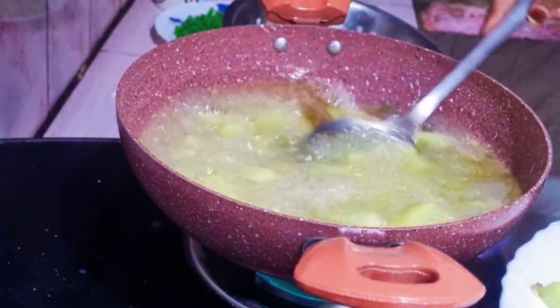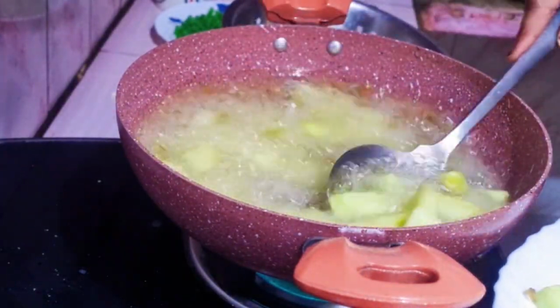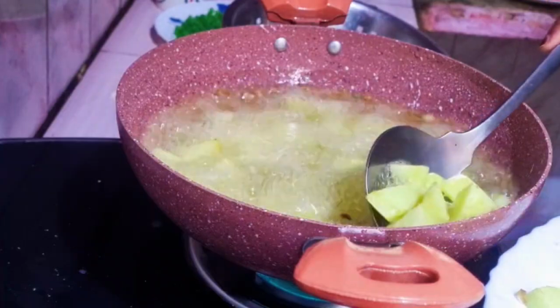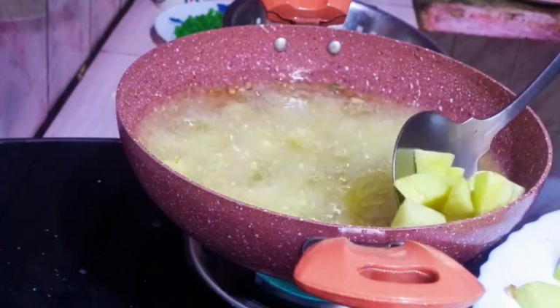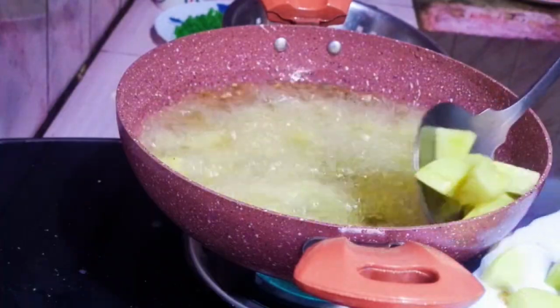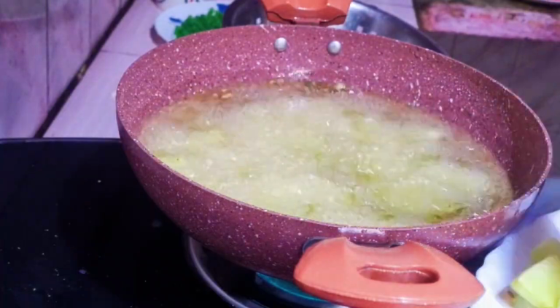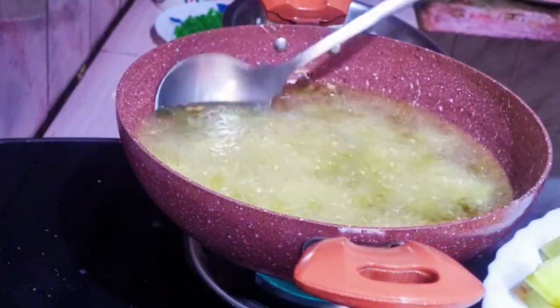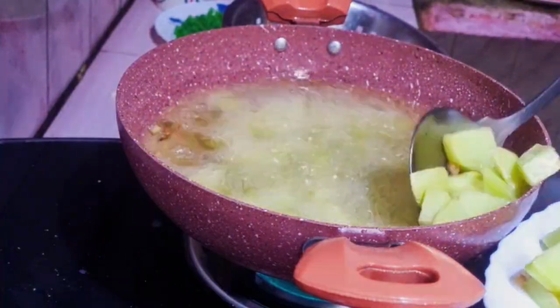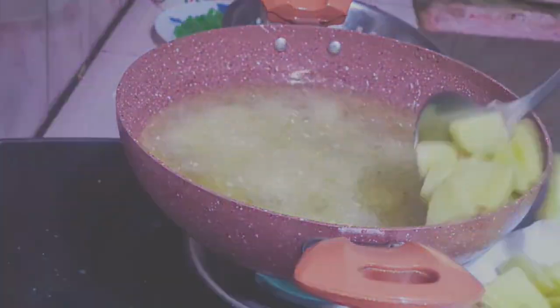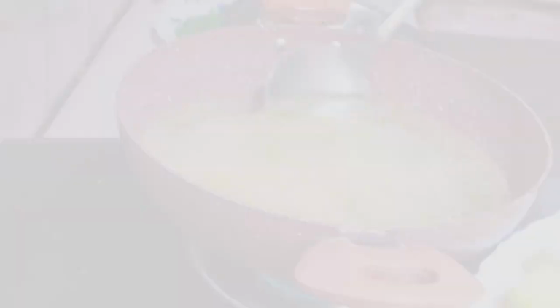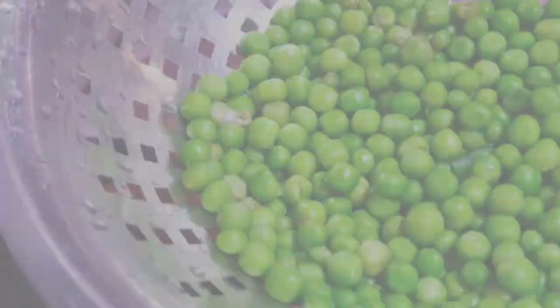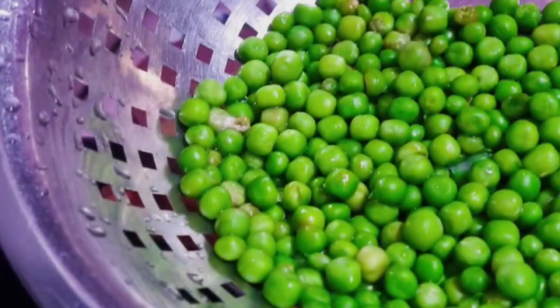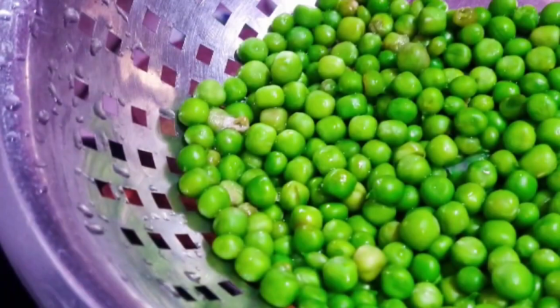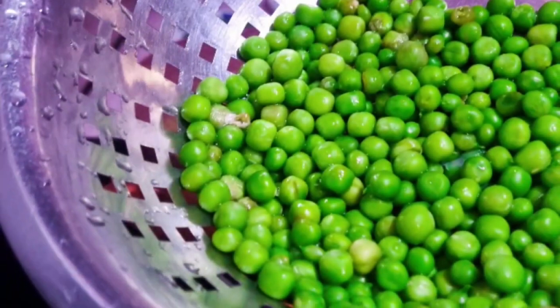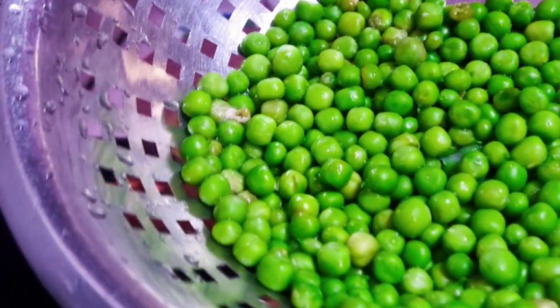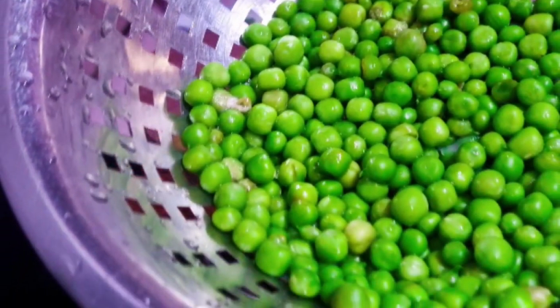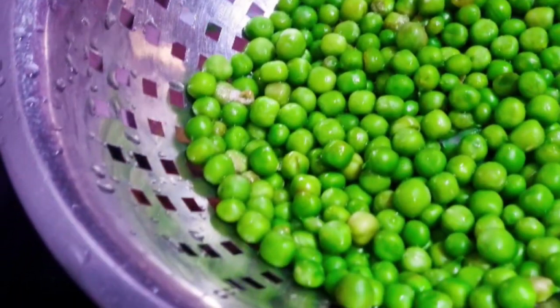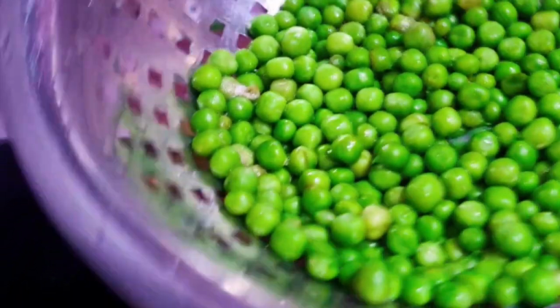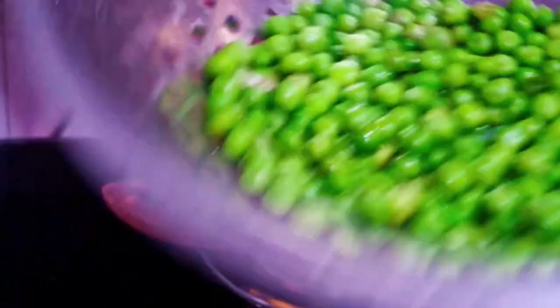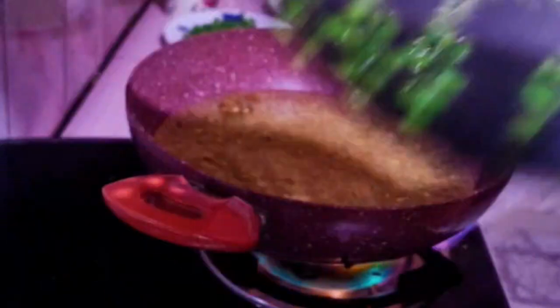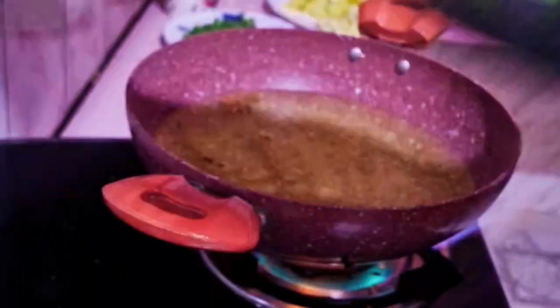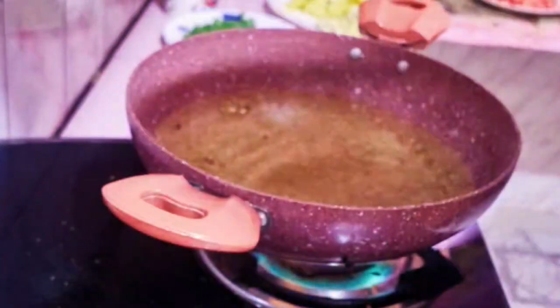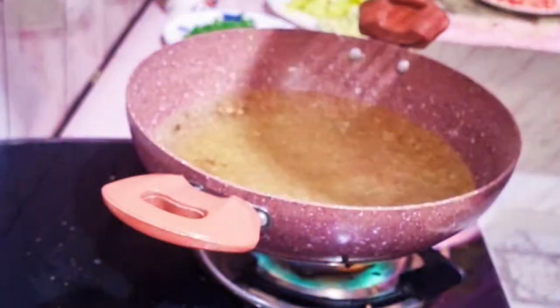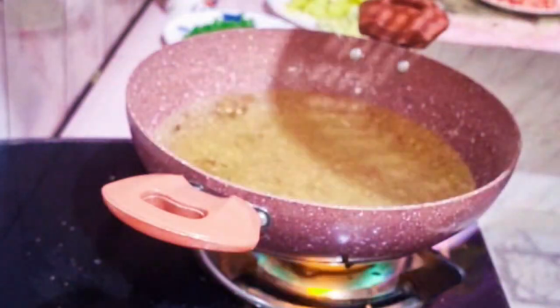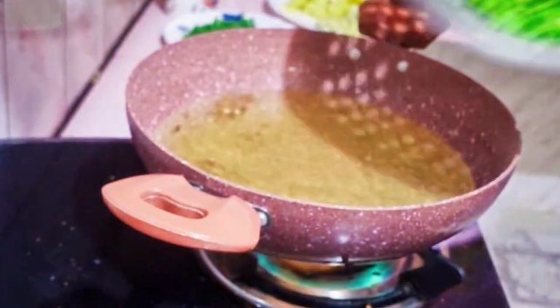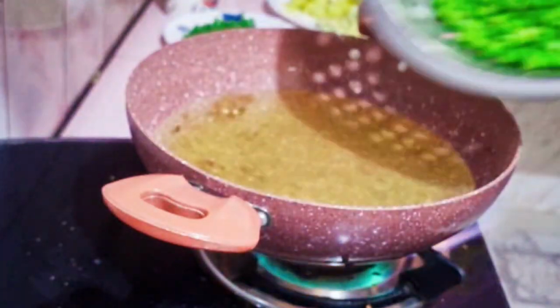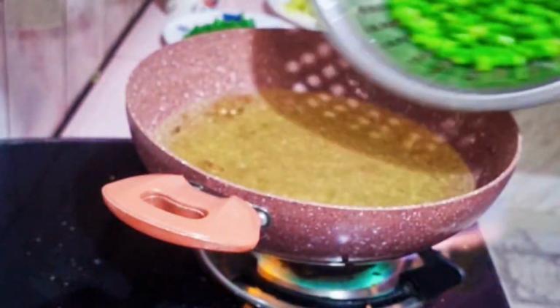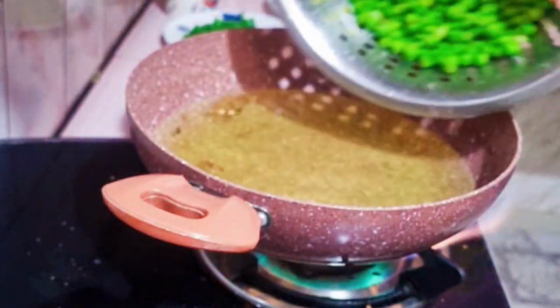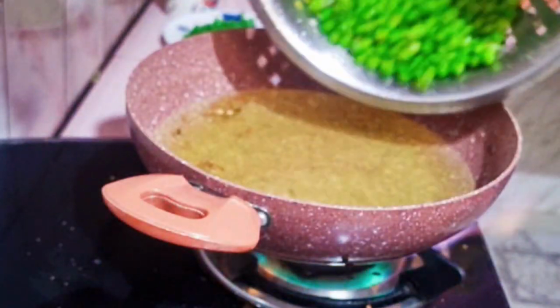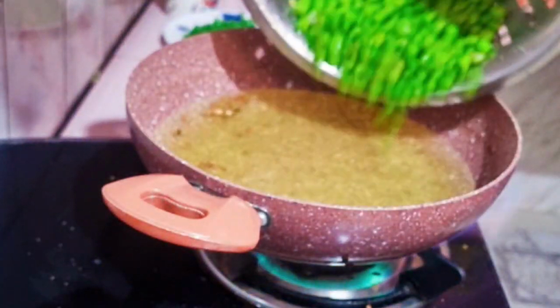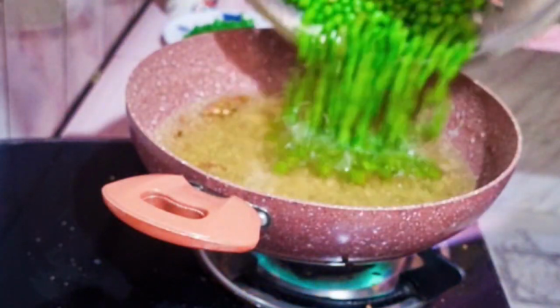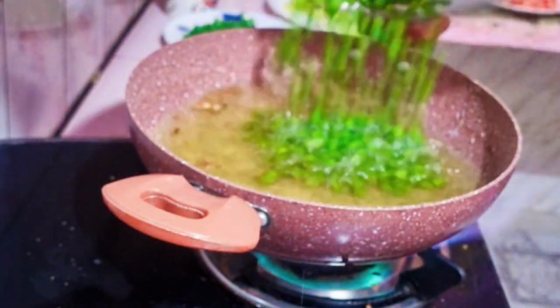If you want to boil the gobi, we won't do that — we don't boil the gobi.